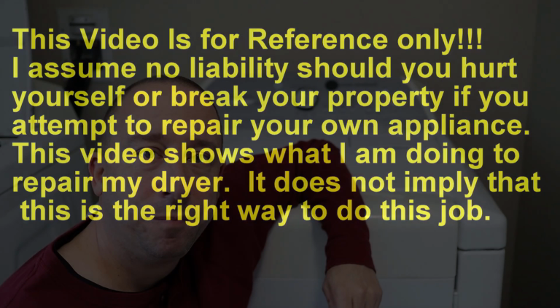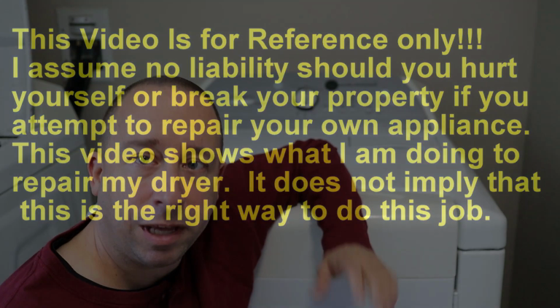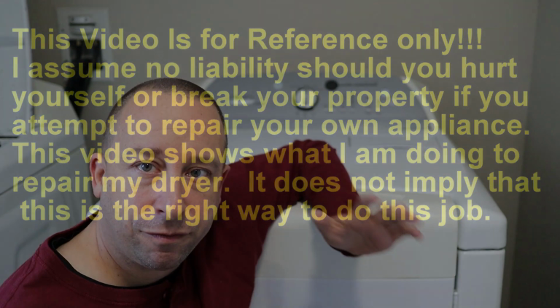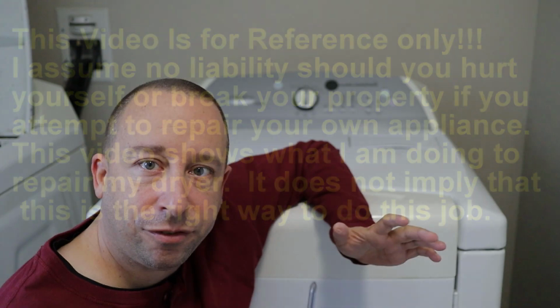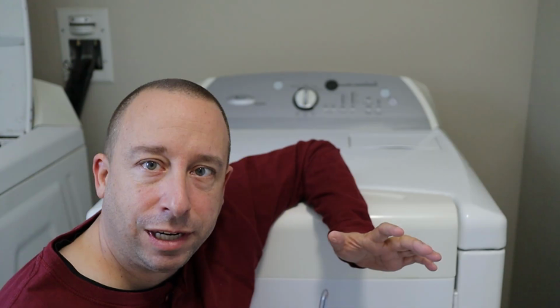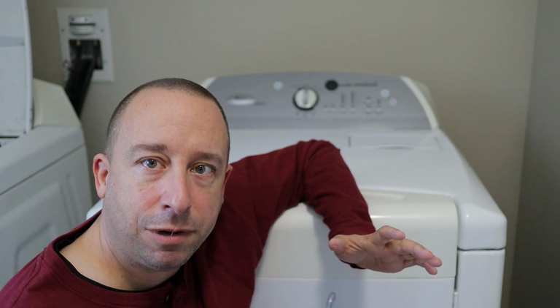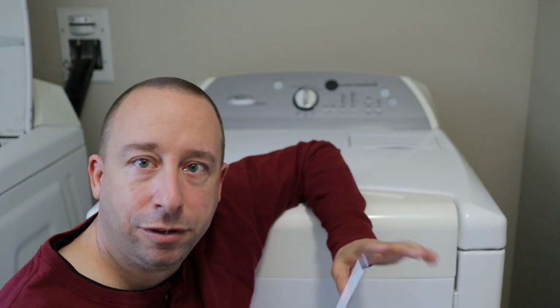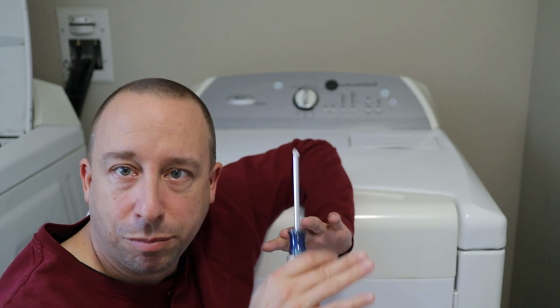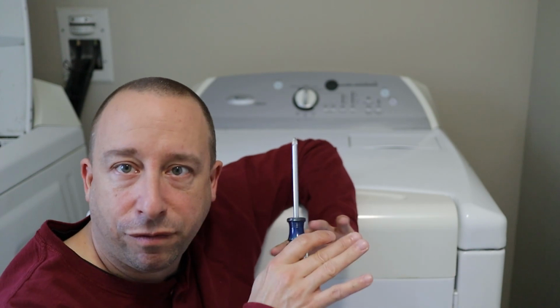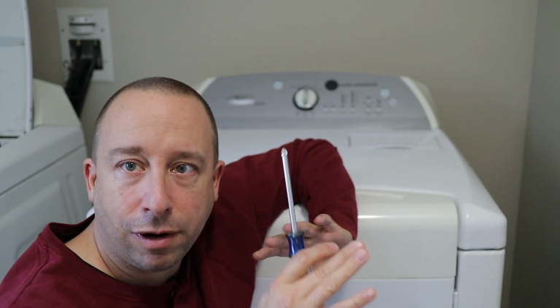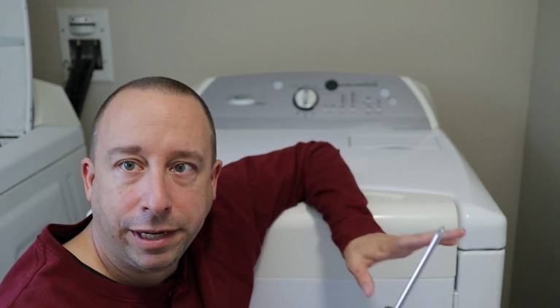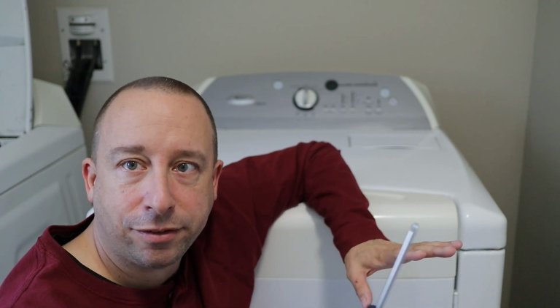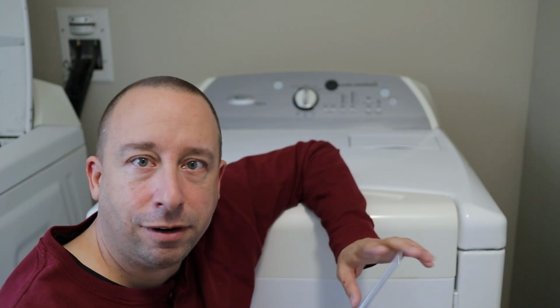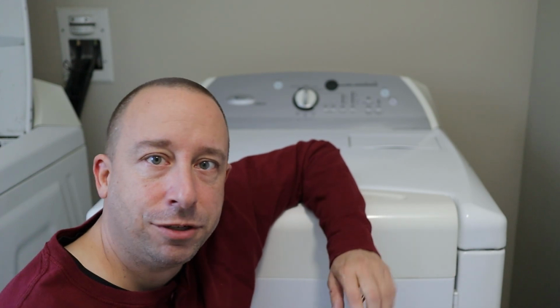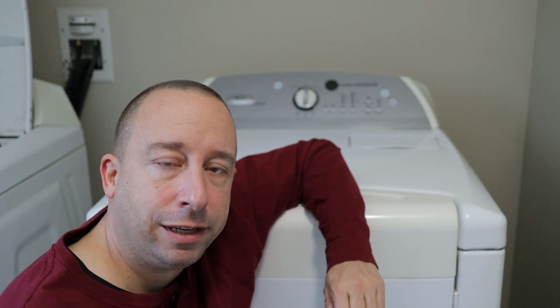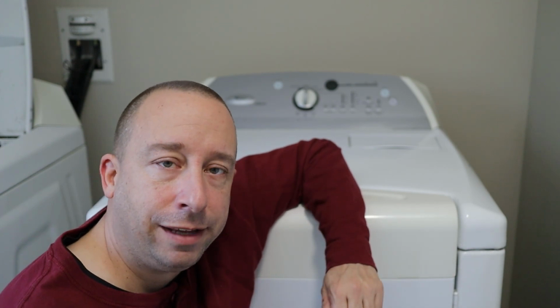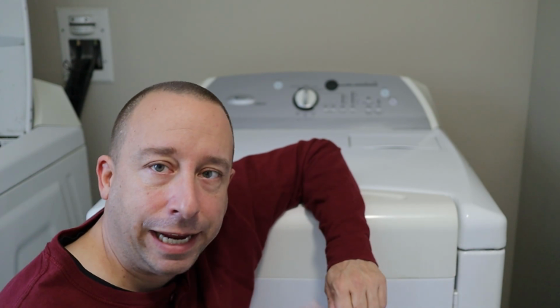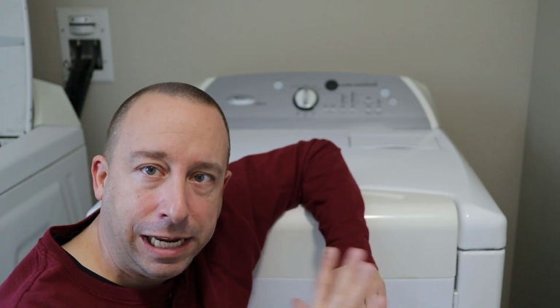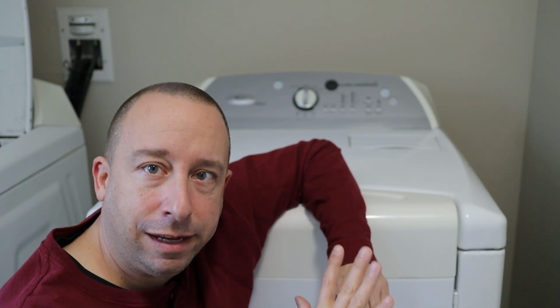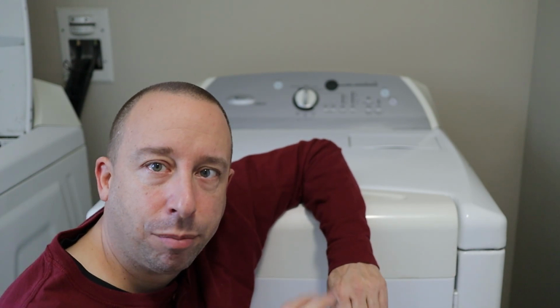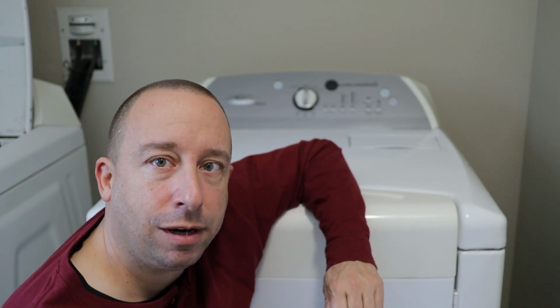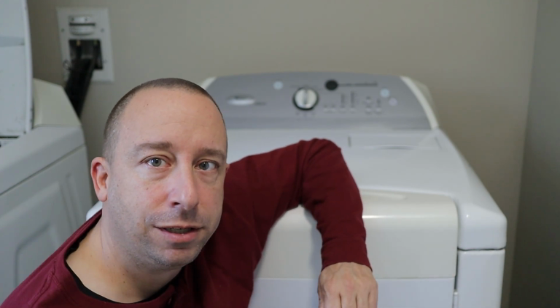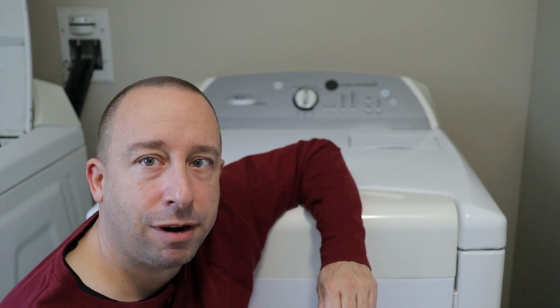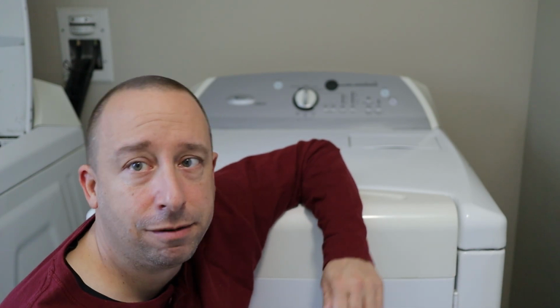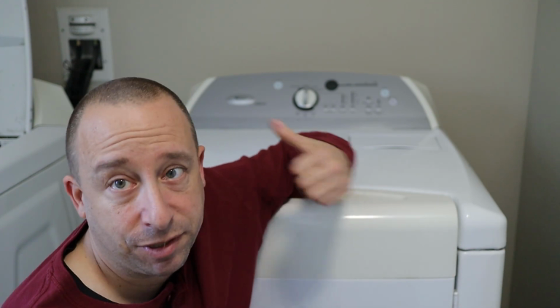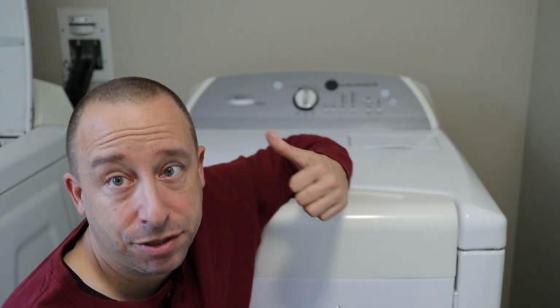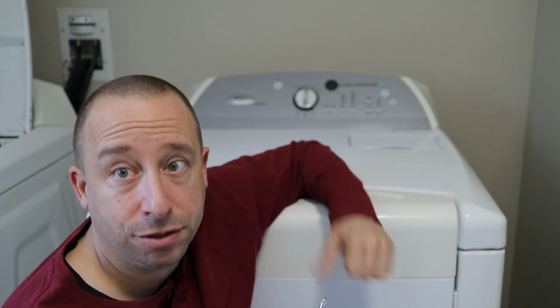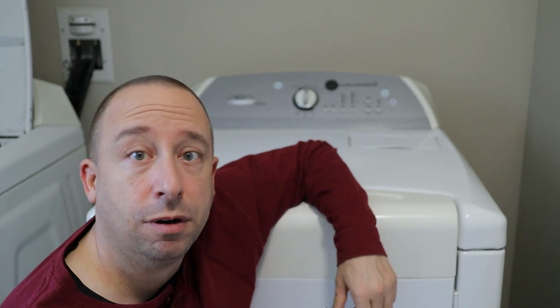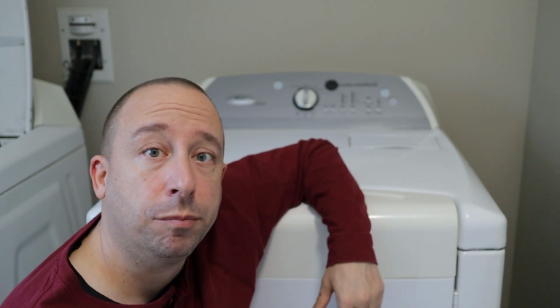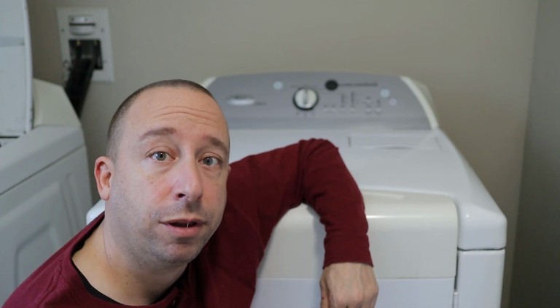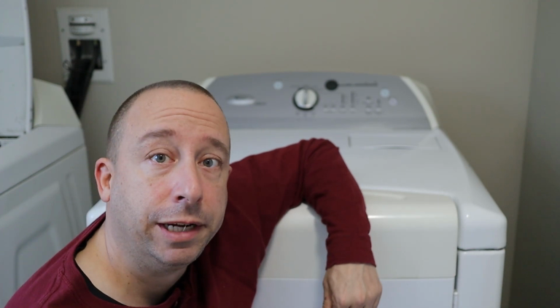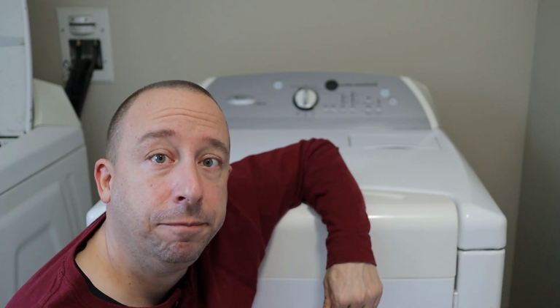Now the first thing I'm going to do before I get started trying to take anything apart on the dryer is to unplug it.